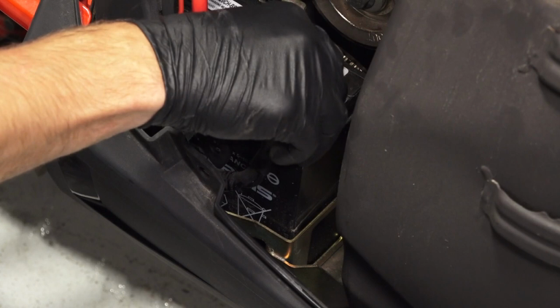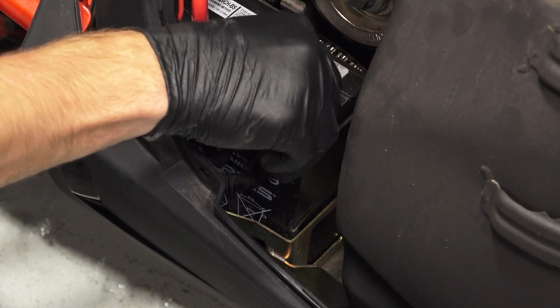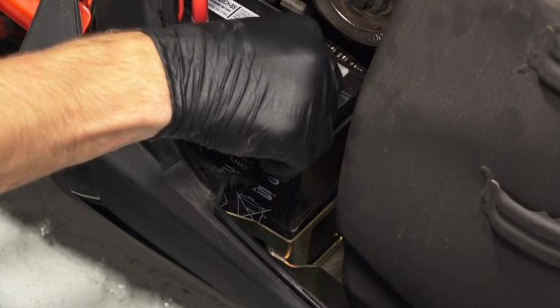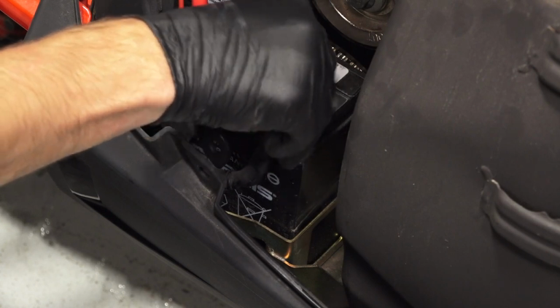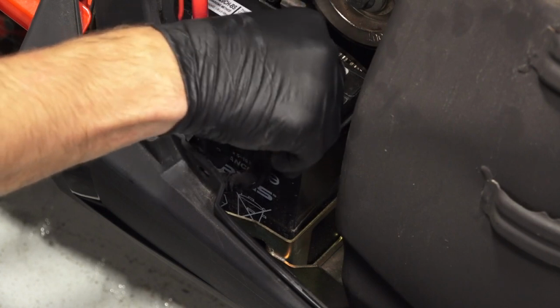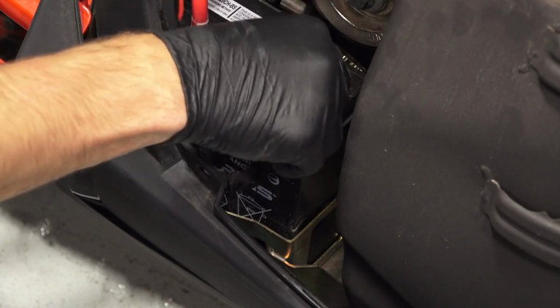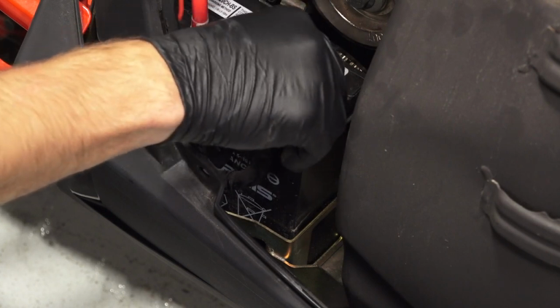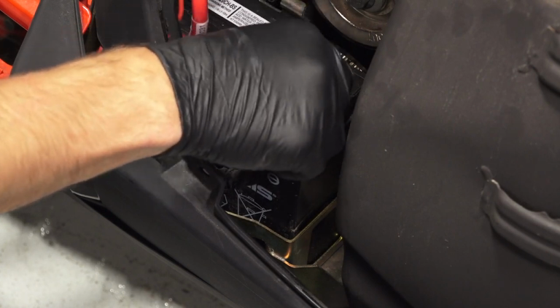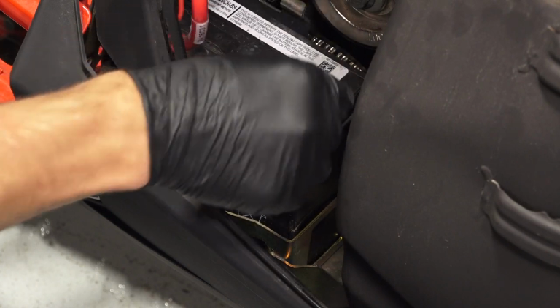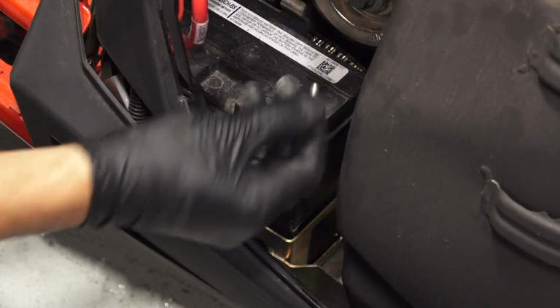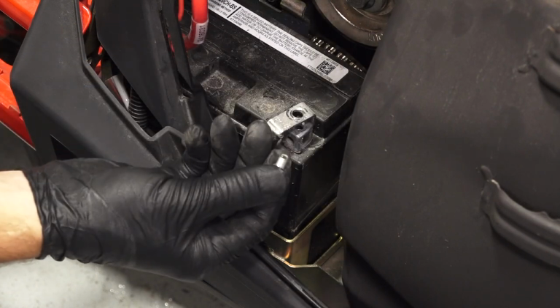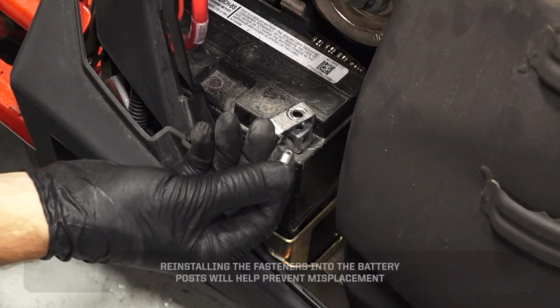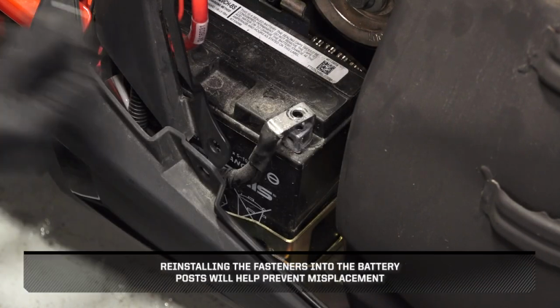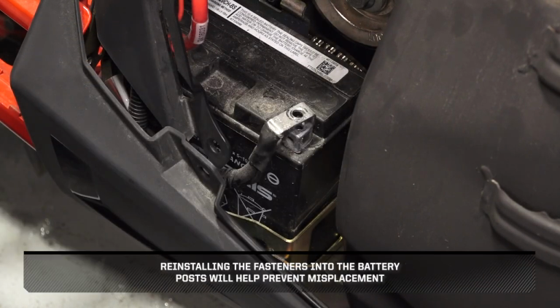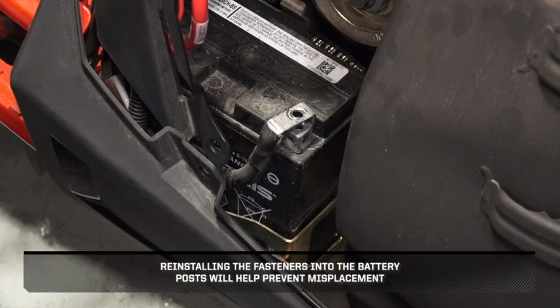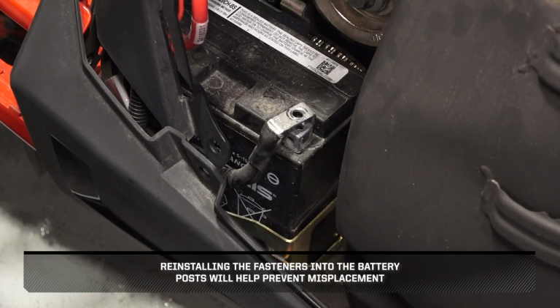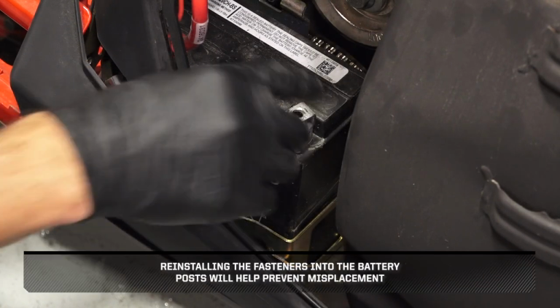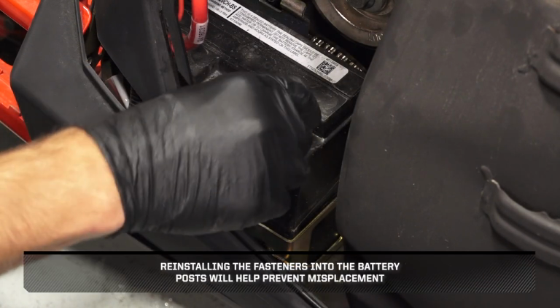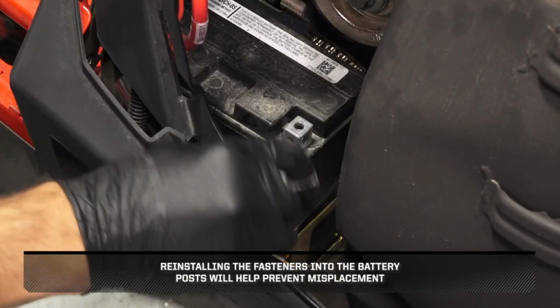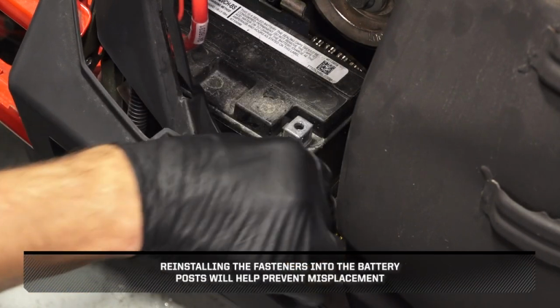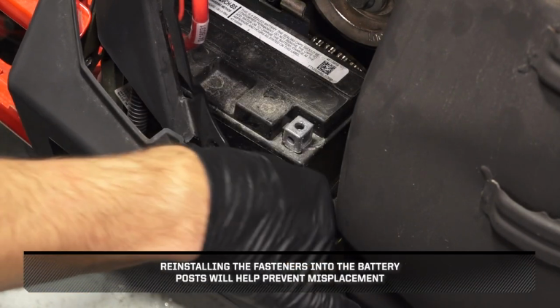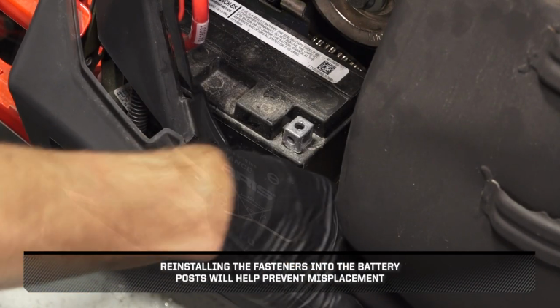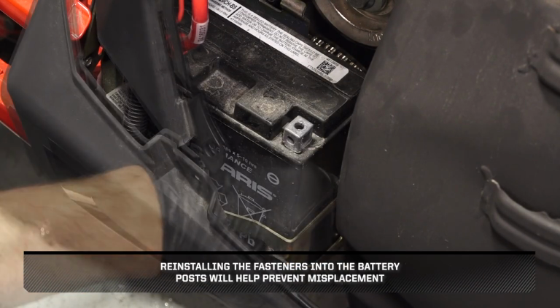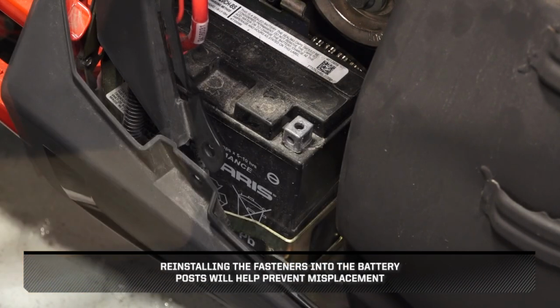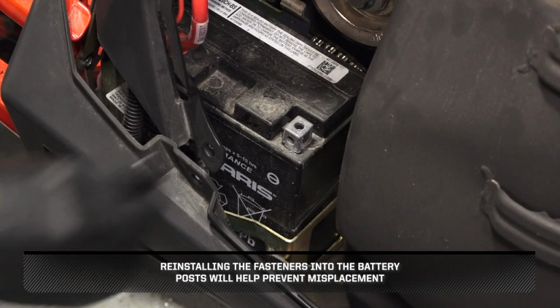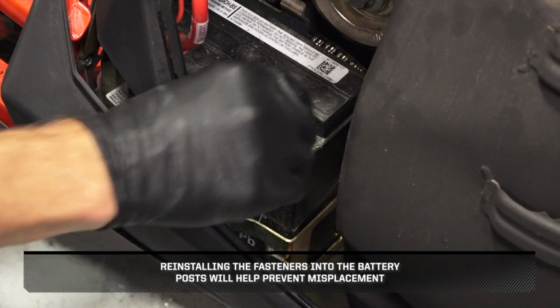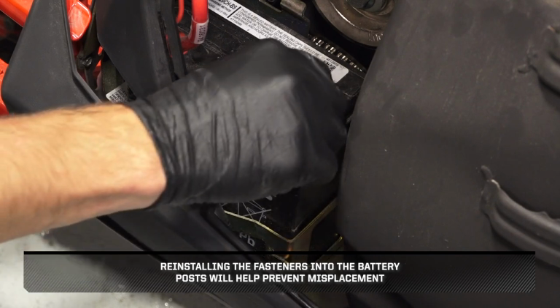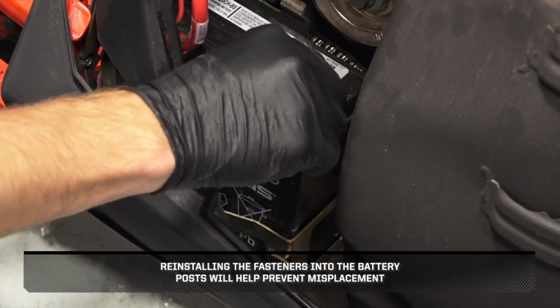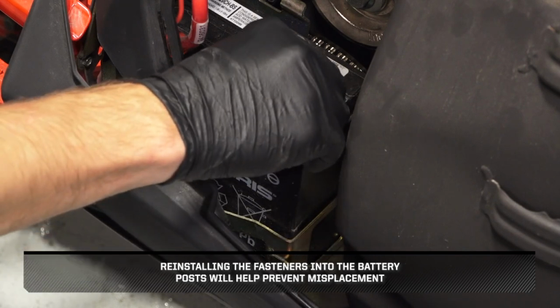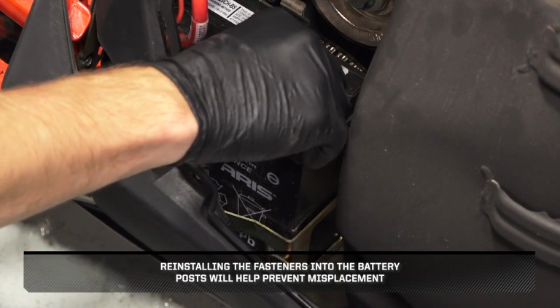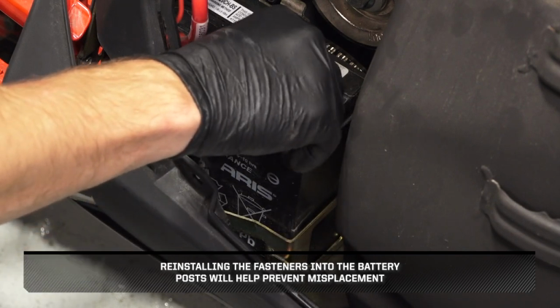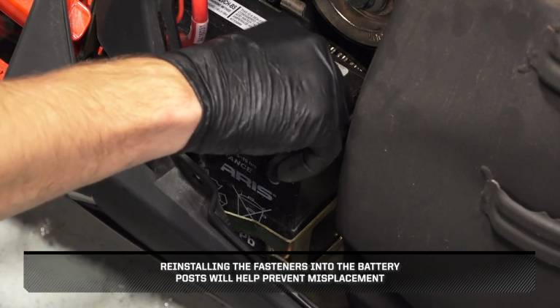Set the negative cable aside. Reinstalling the fasteners into the battery posts will help prevent misplacement.